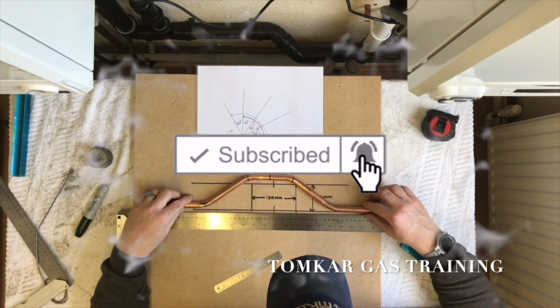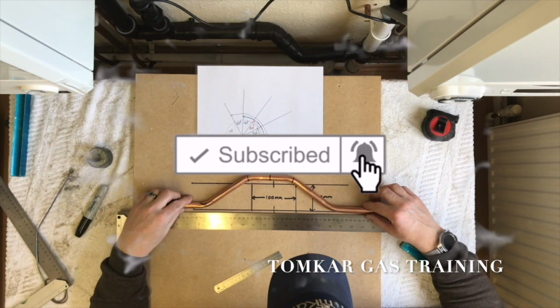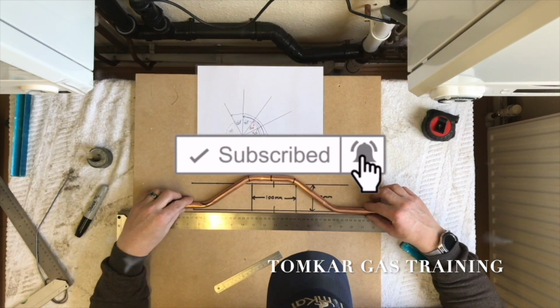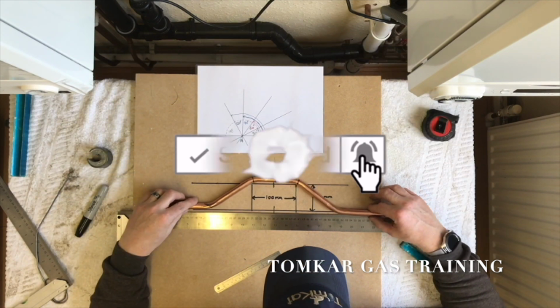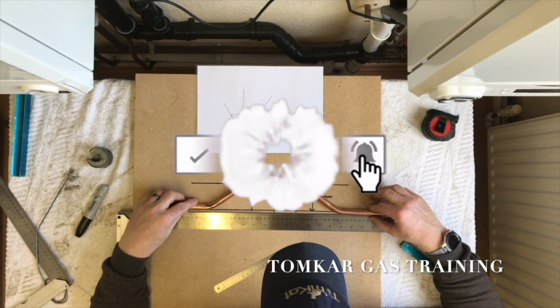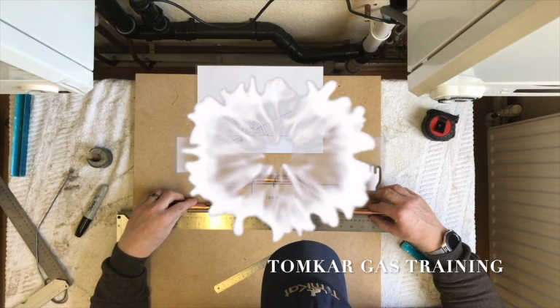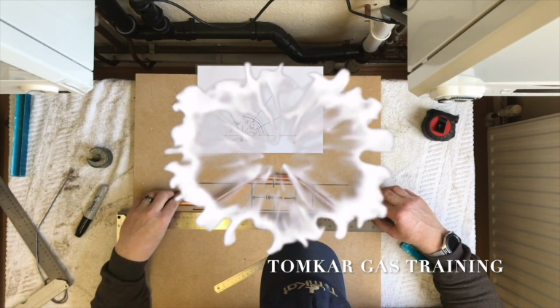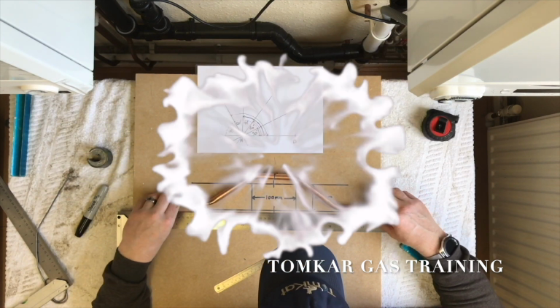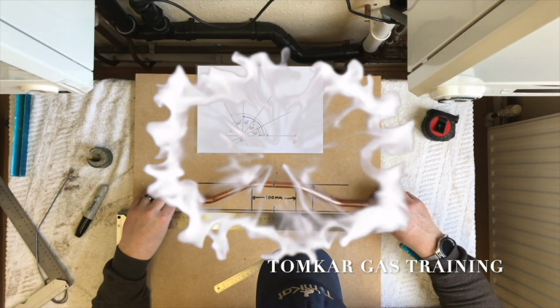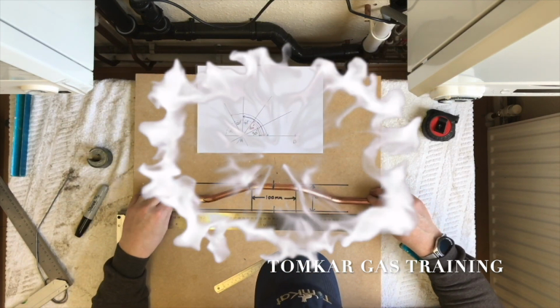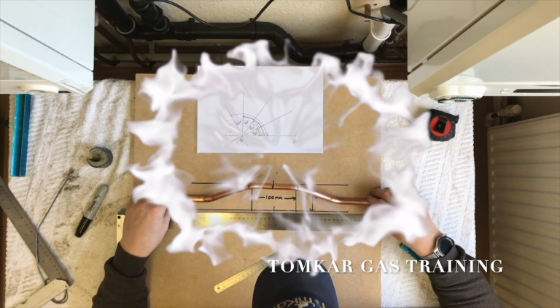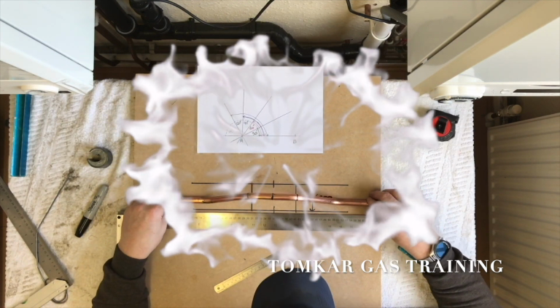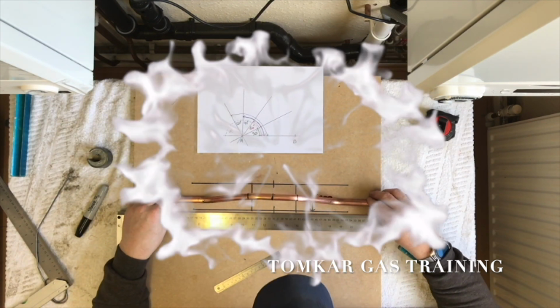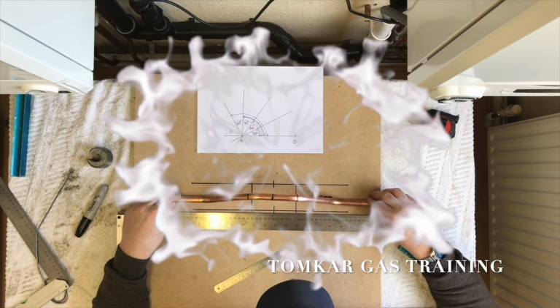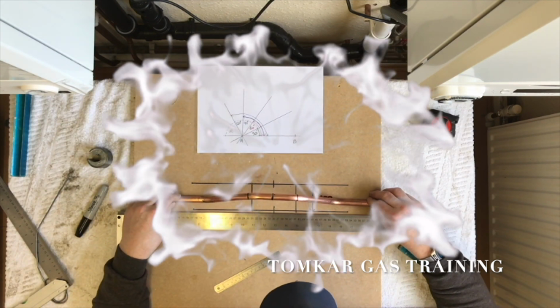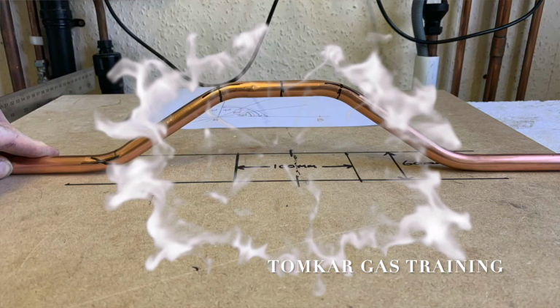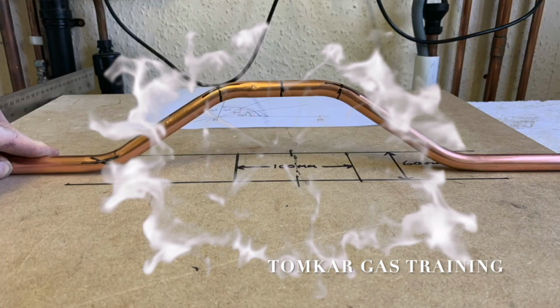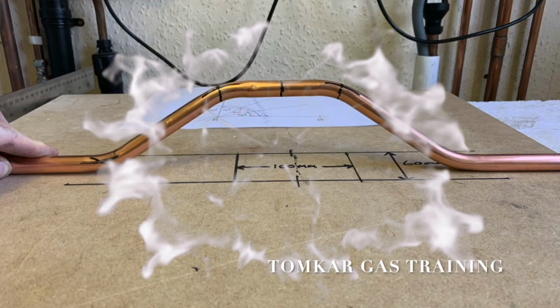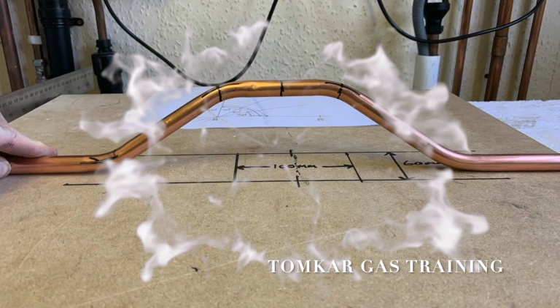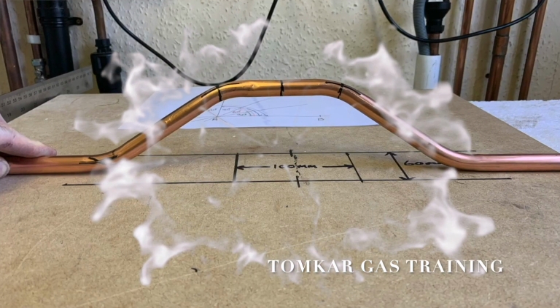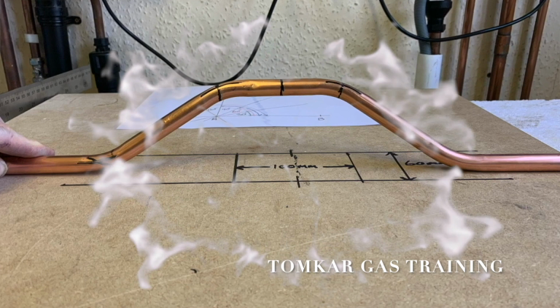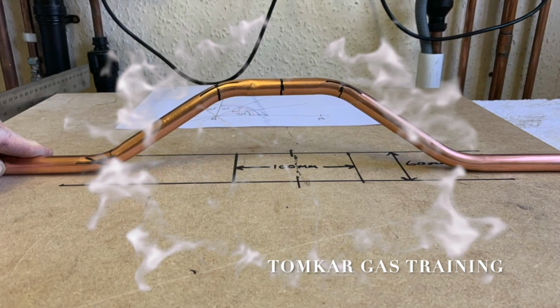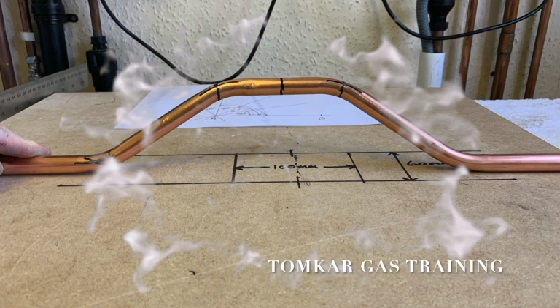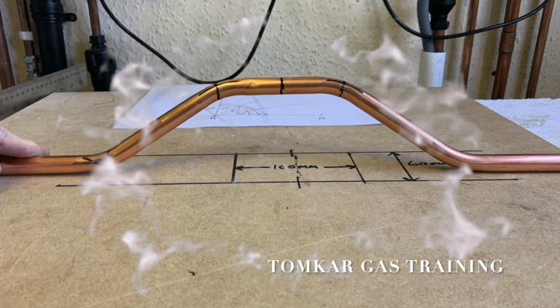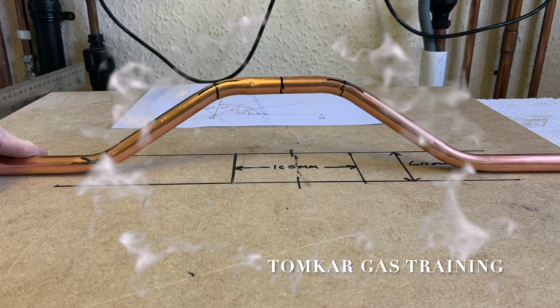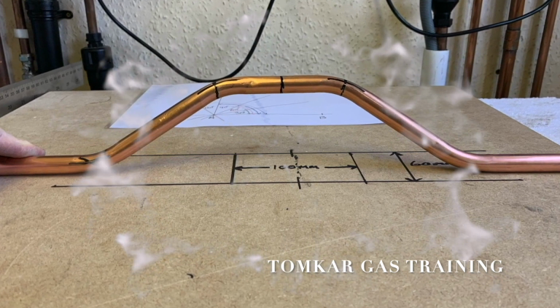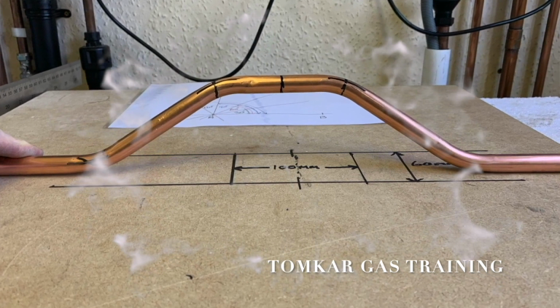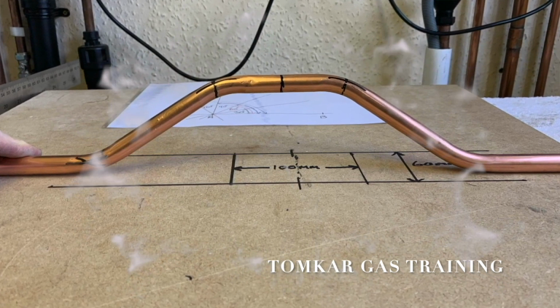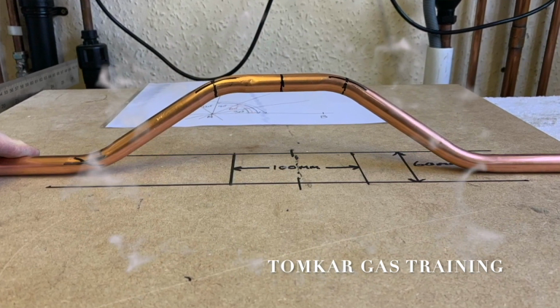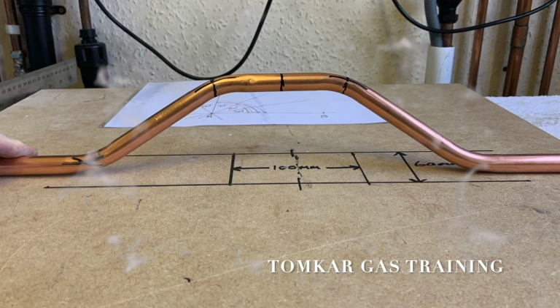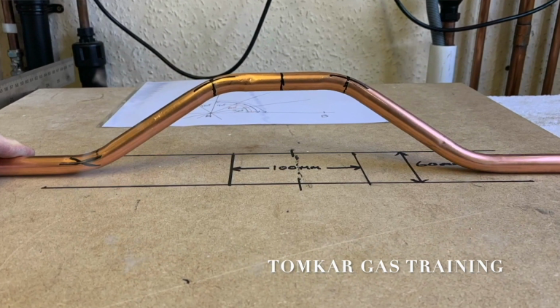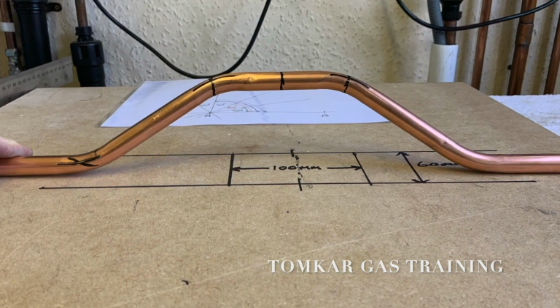That's called a full passover — a 30-degree angle with a block we're going over, 100mm wide.